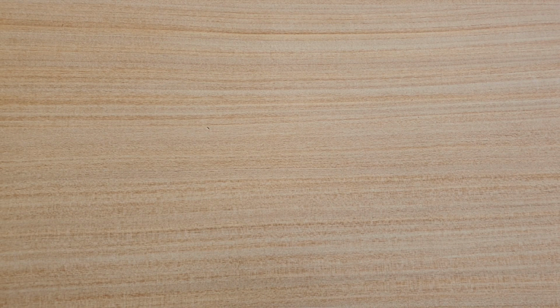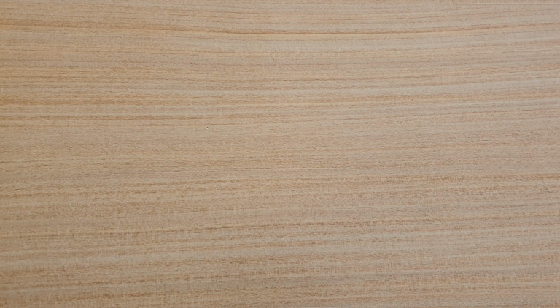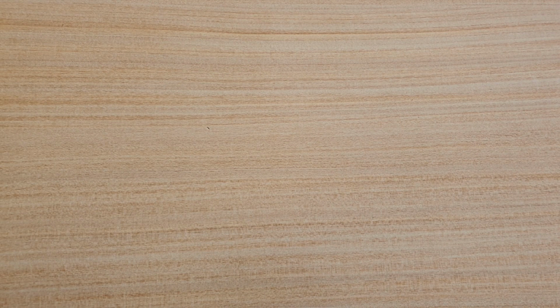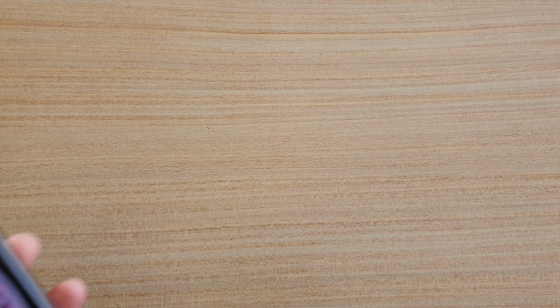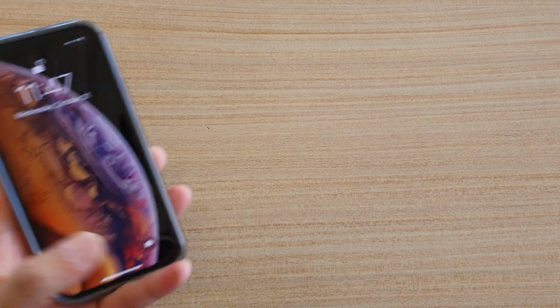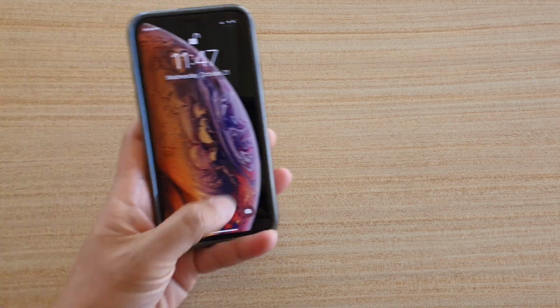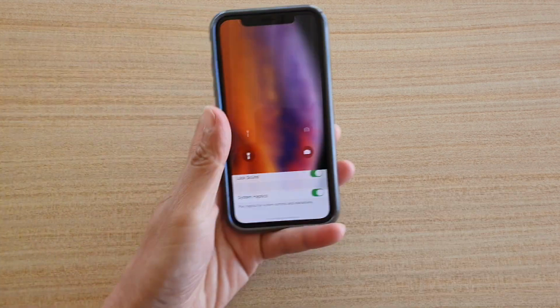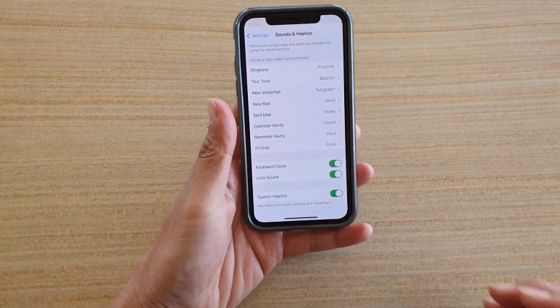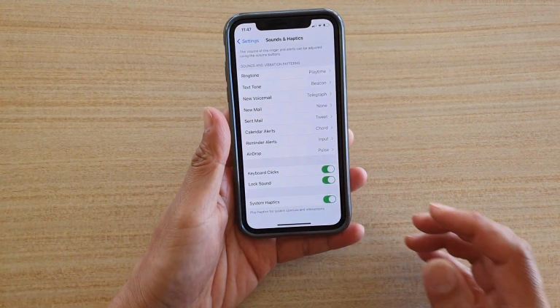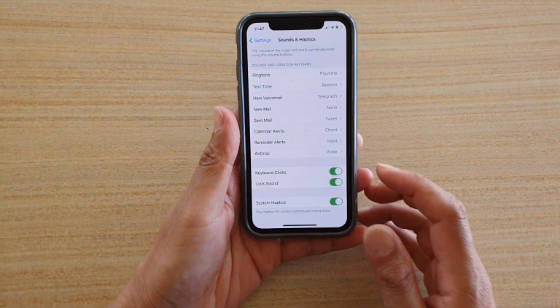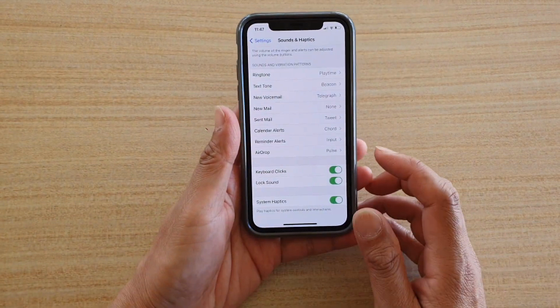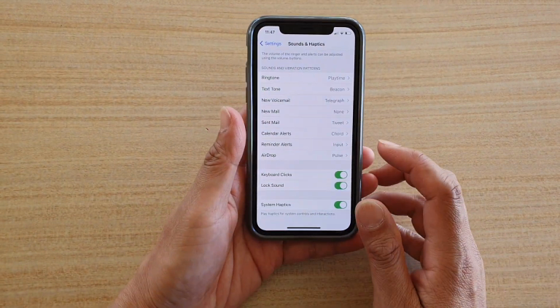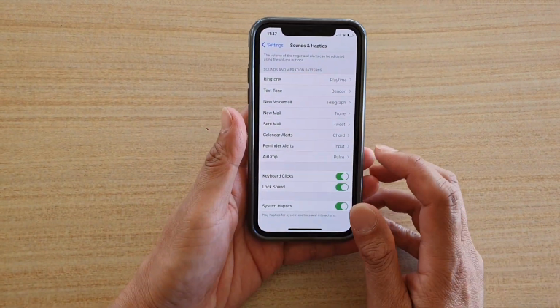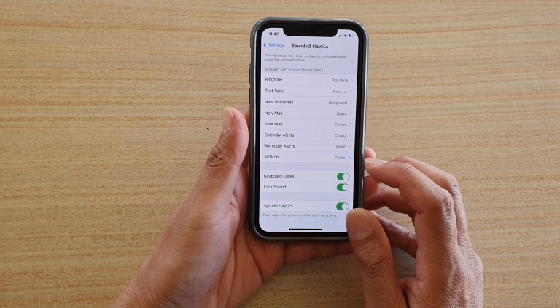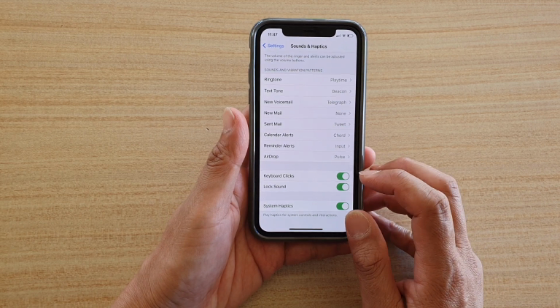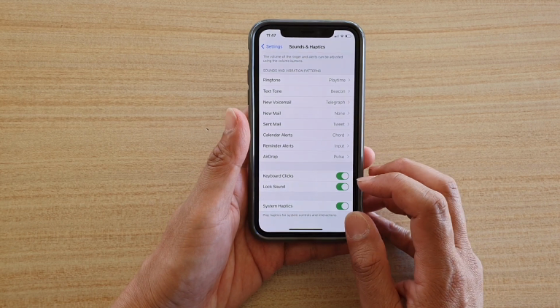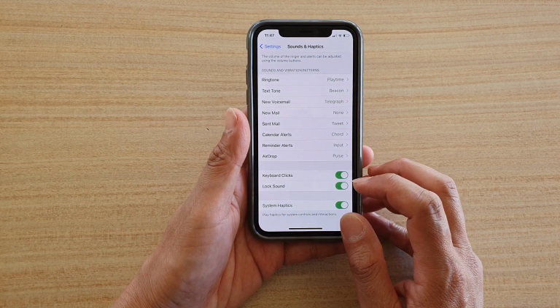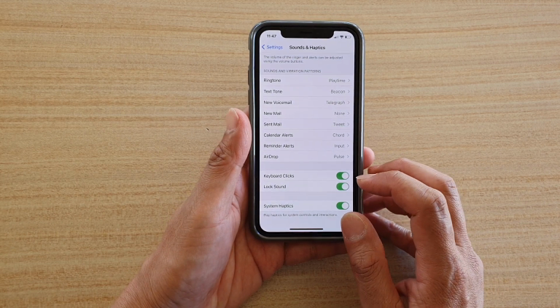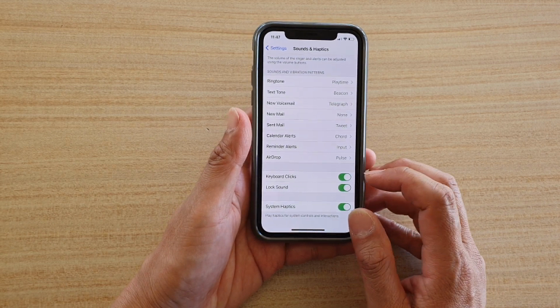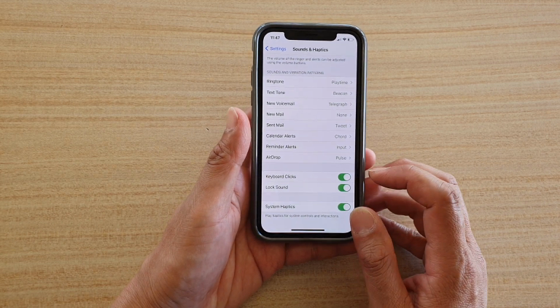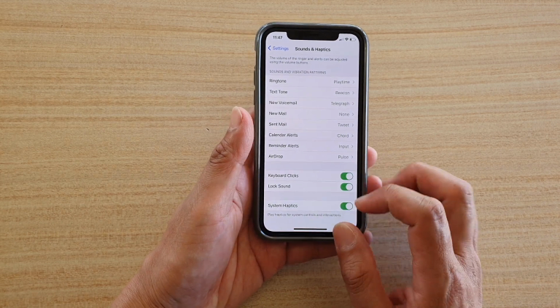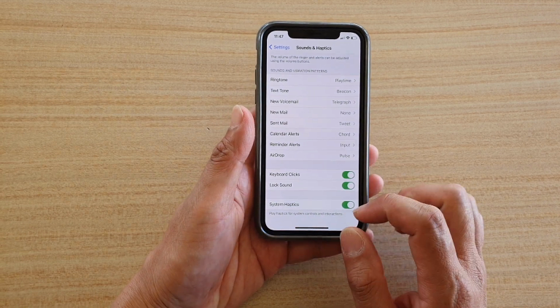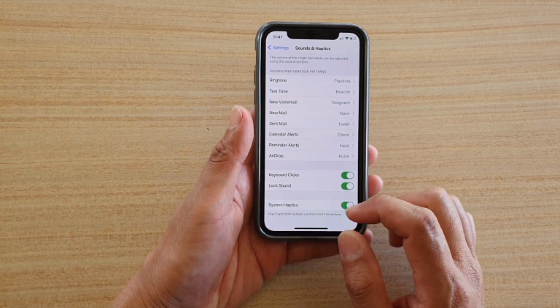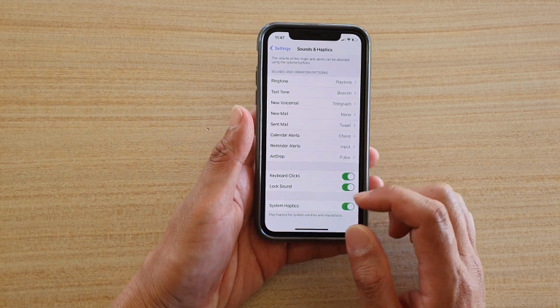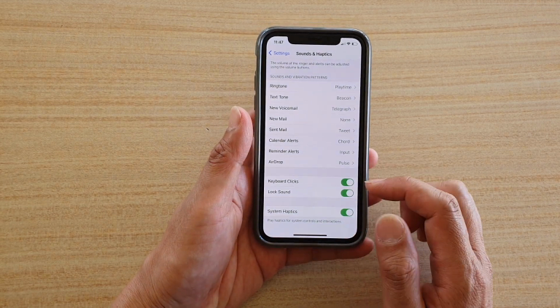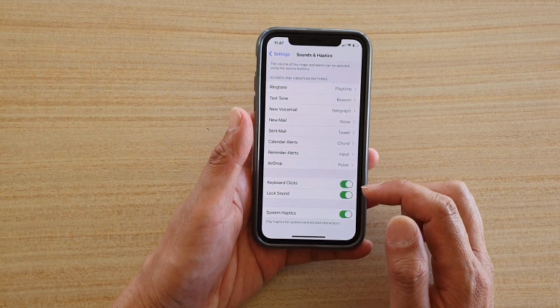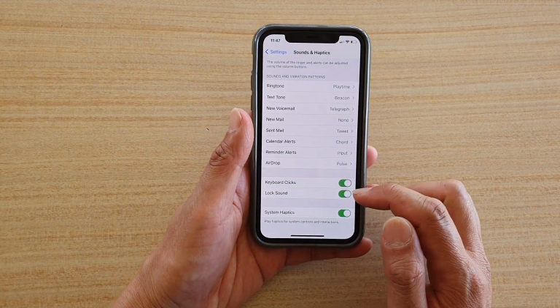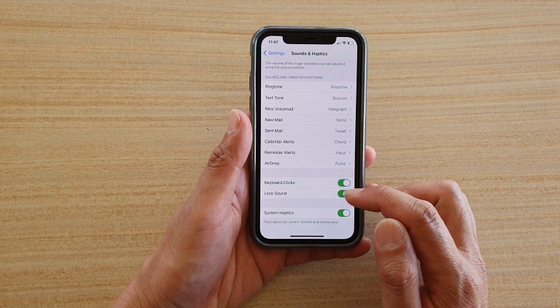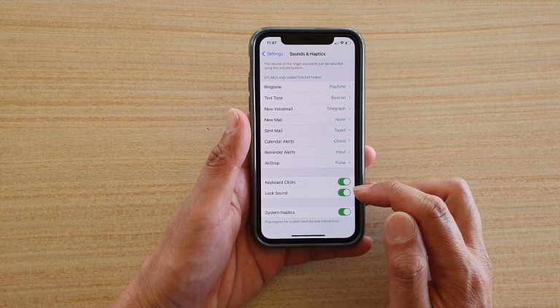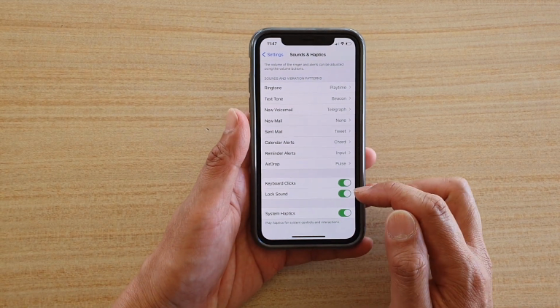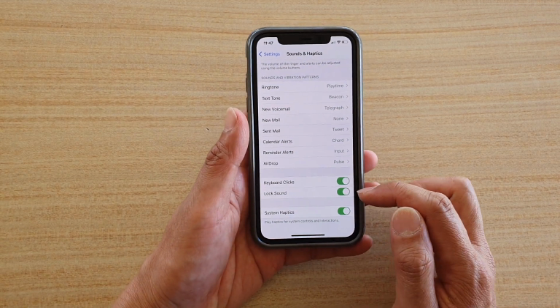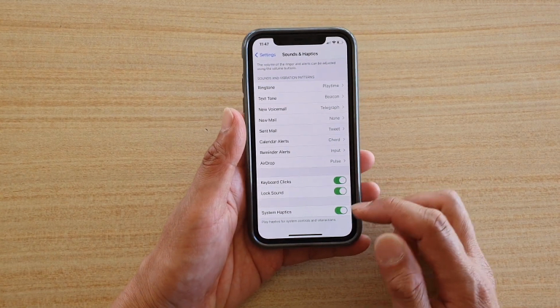Can you hear that click noise? And that's it — that's what the lock sound is for.